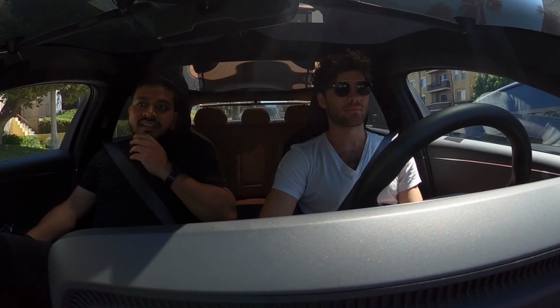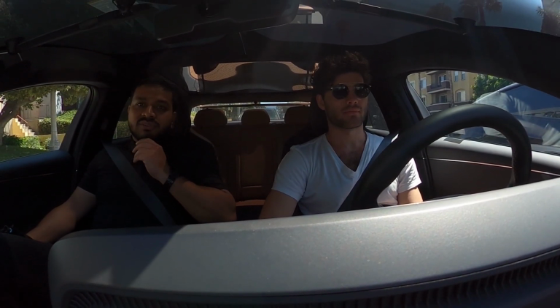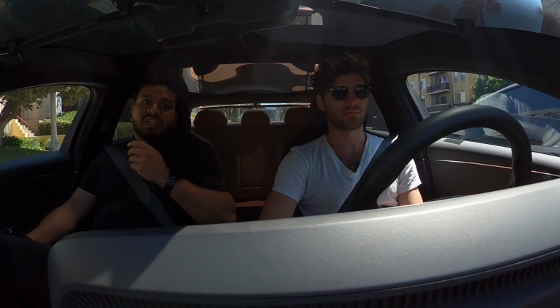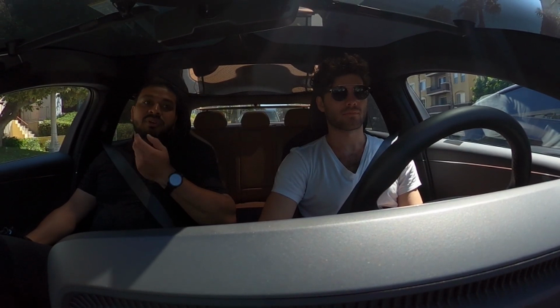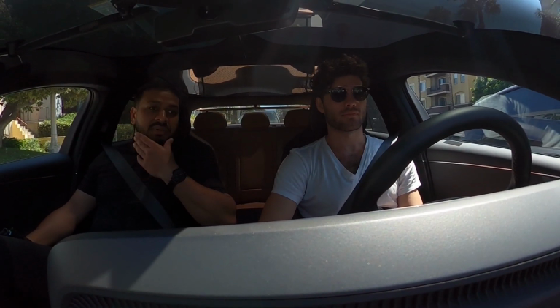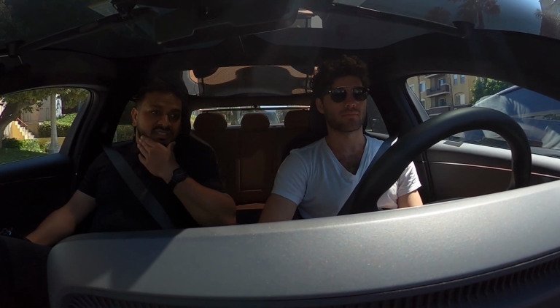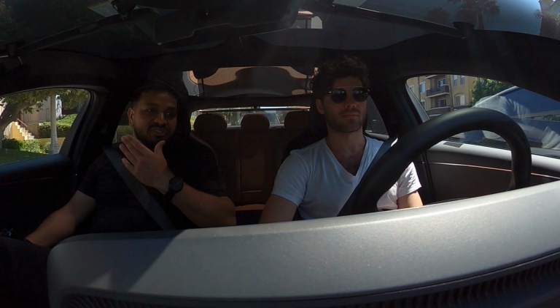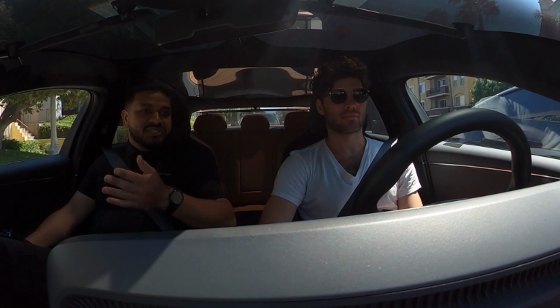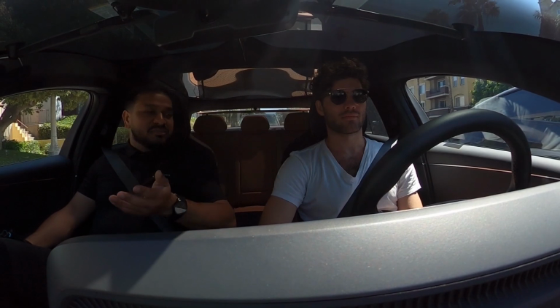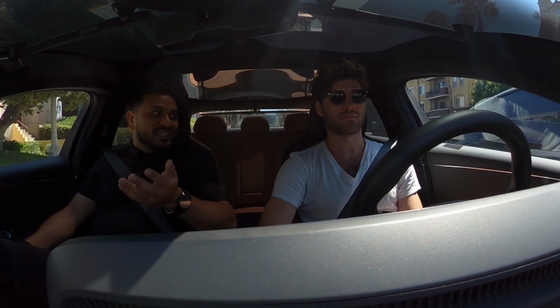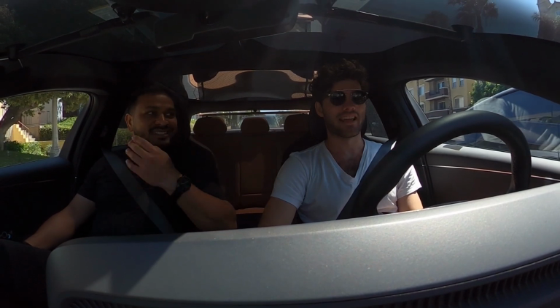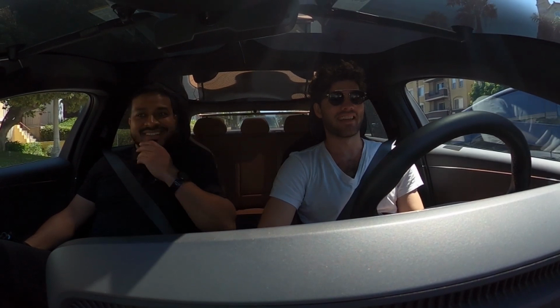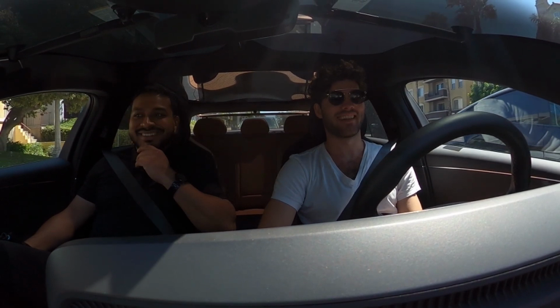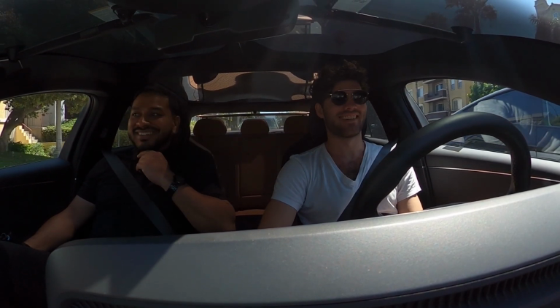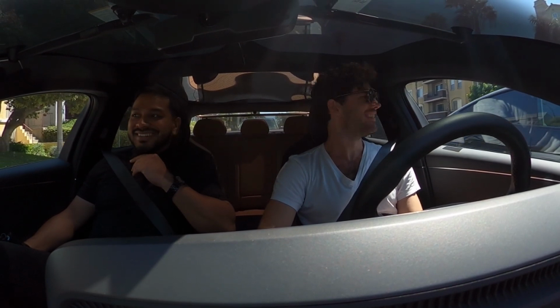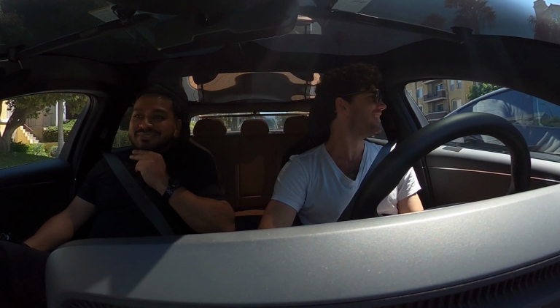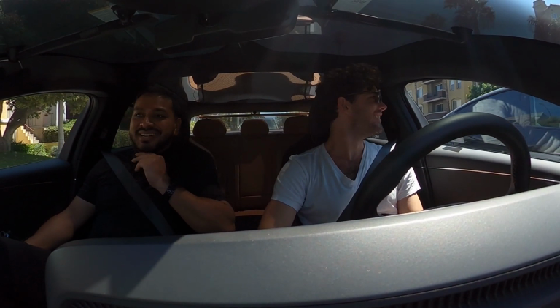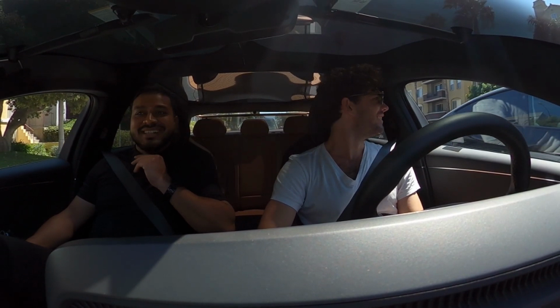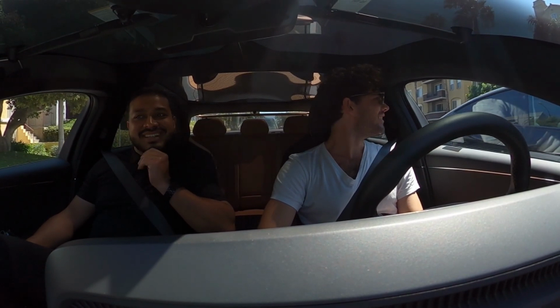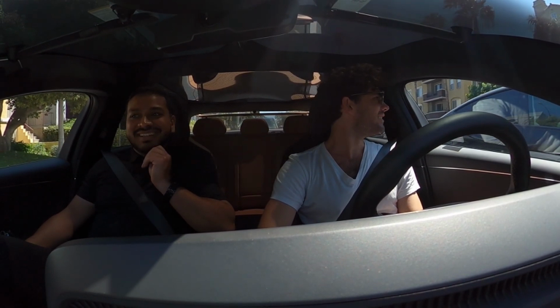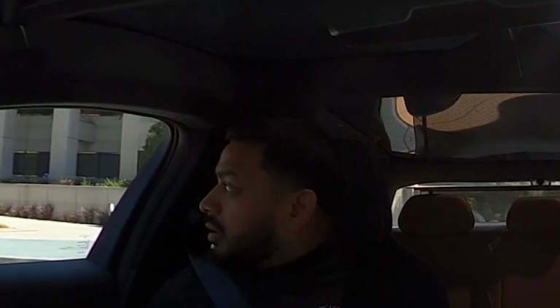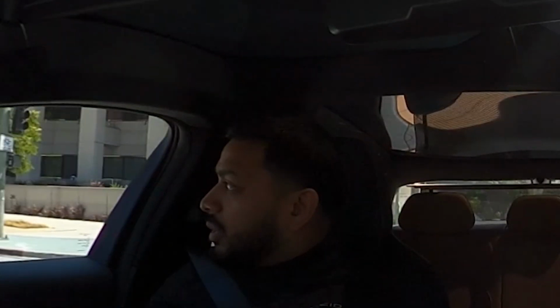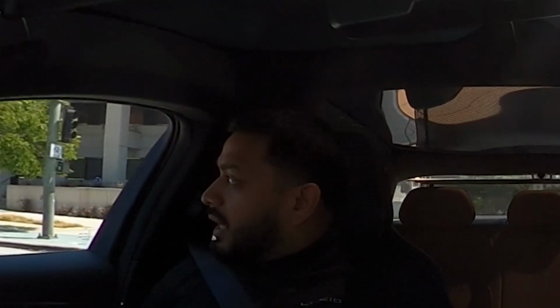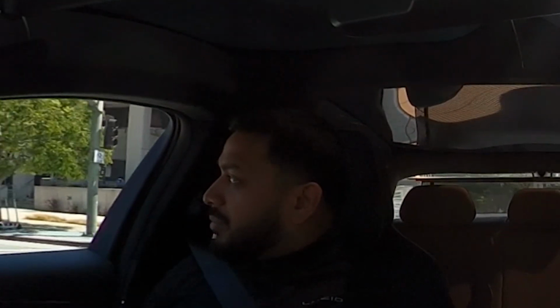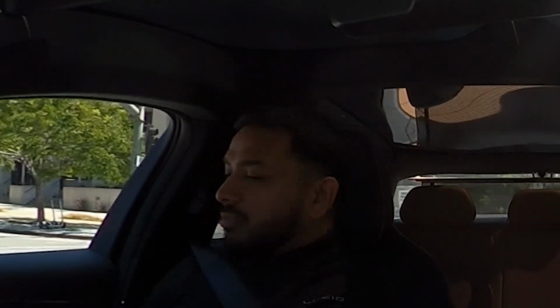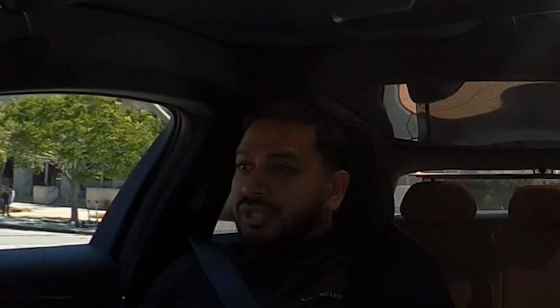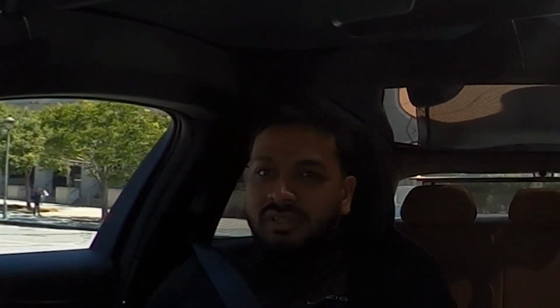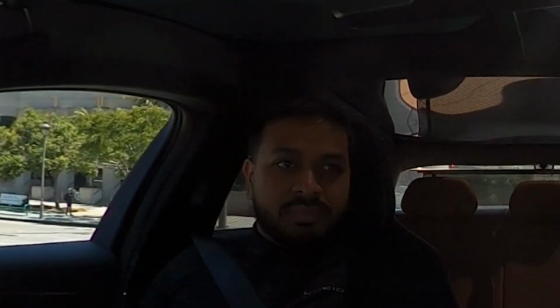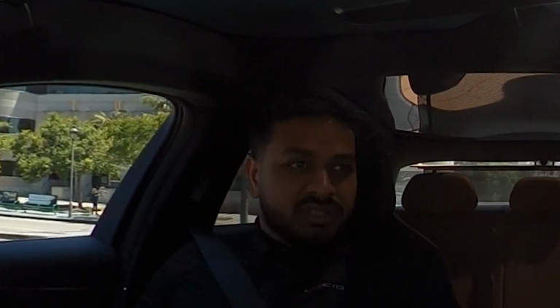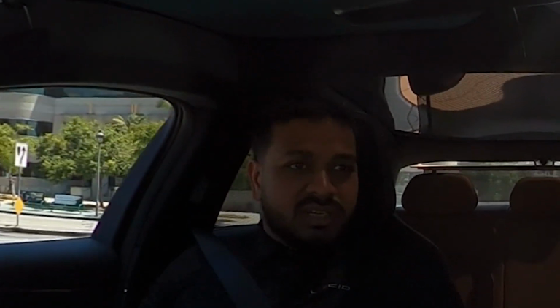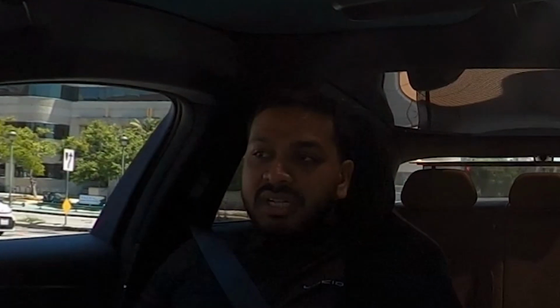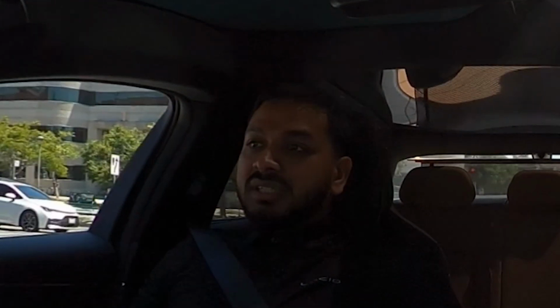I'd recommend still using the brakes here and there, but on the way back we can show a little bit on Santa Monica.